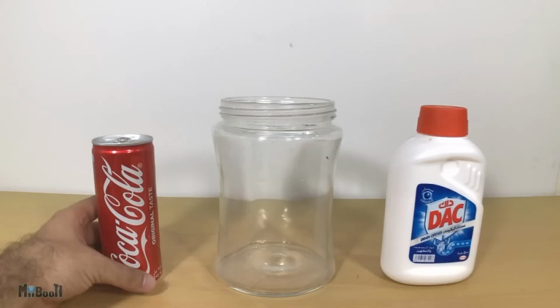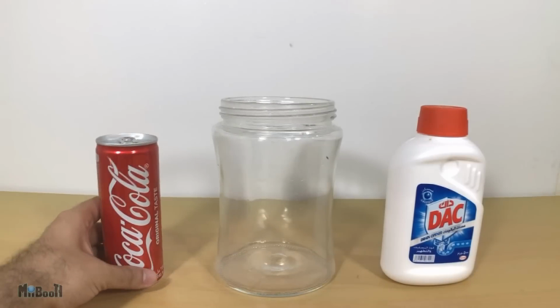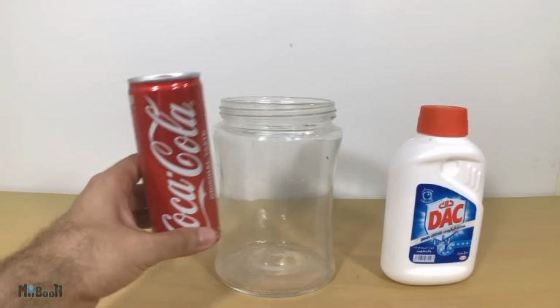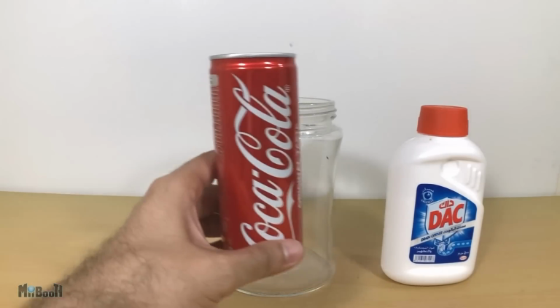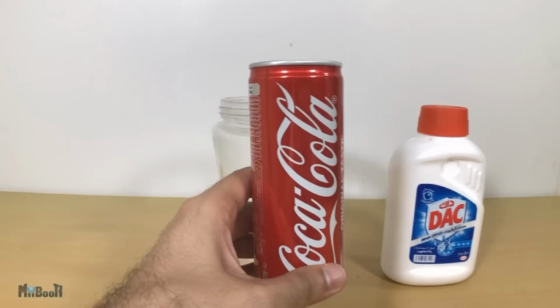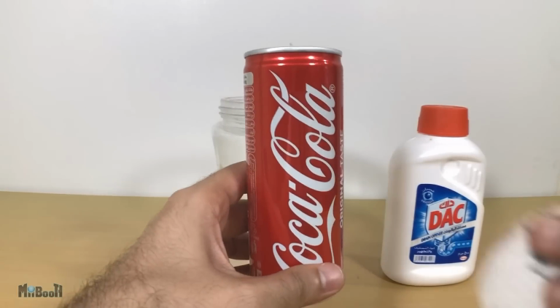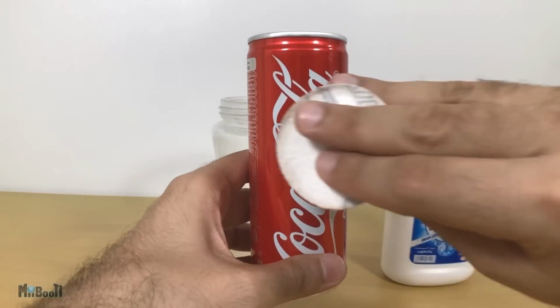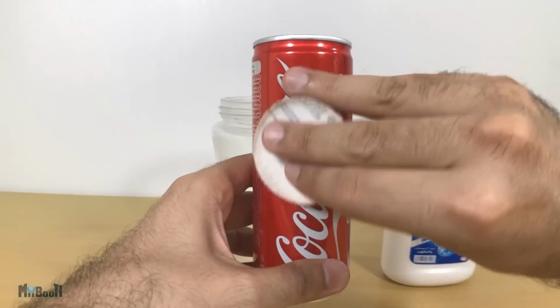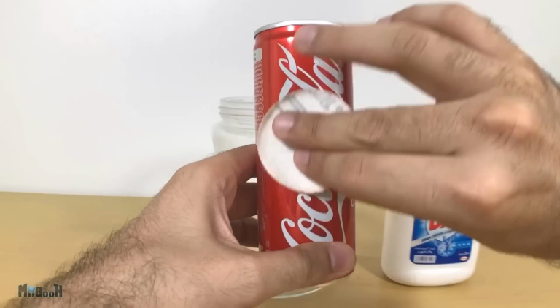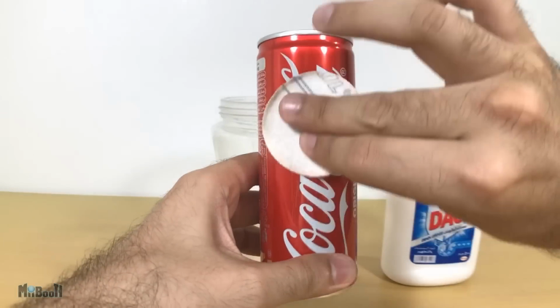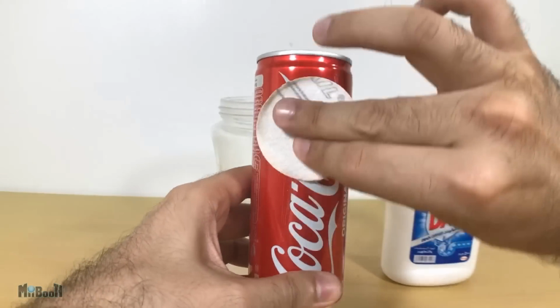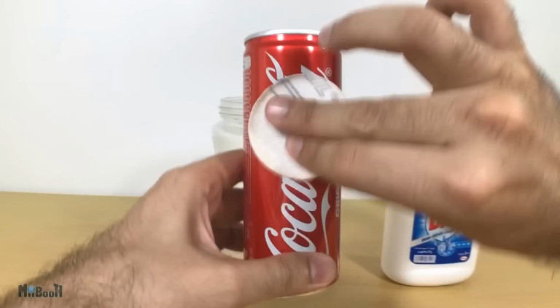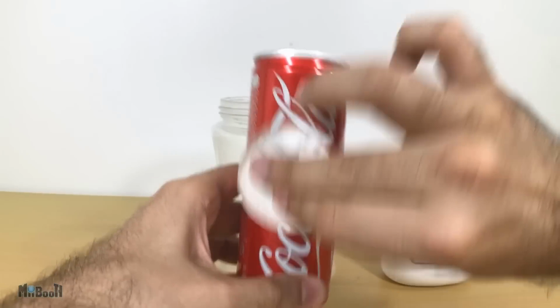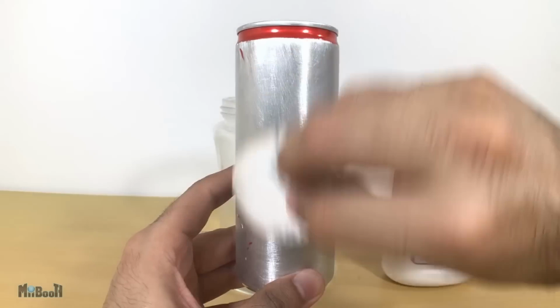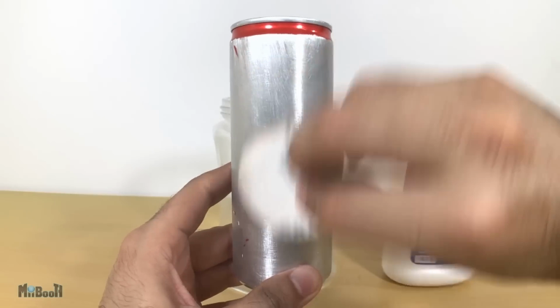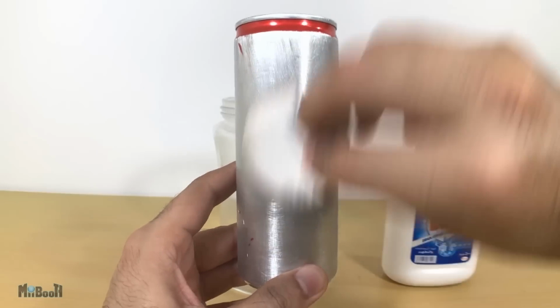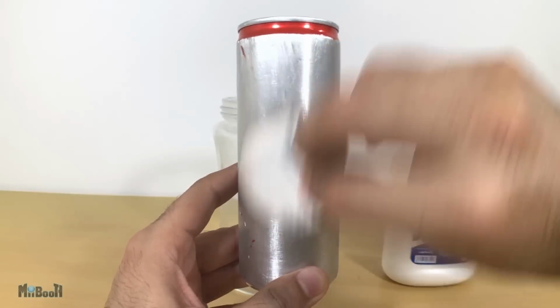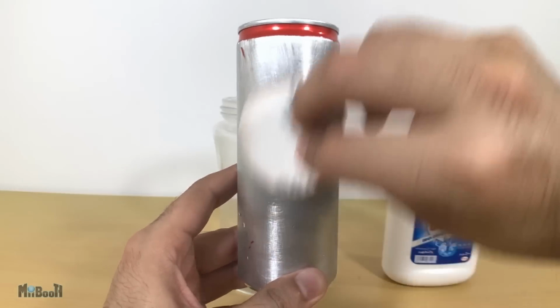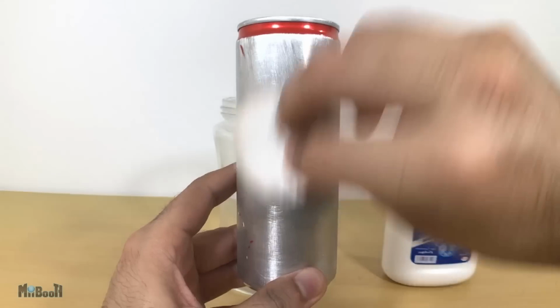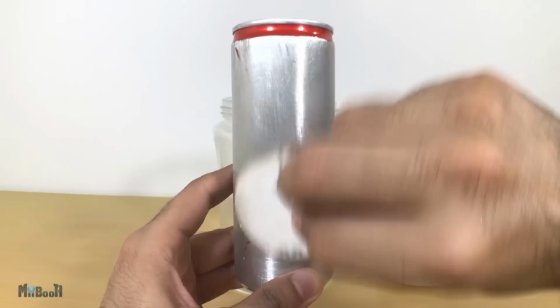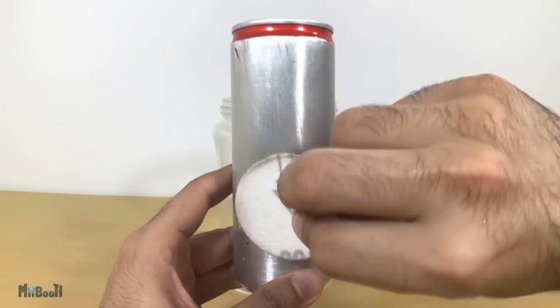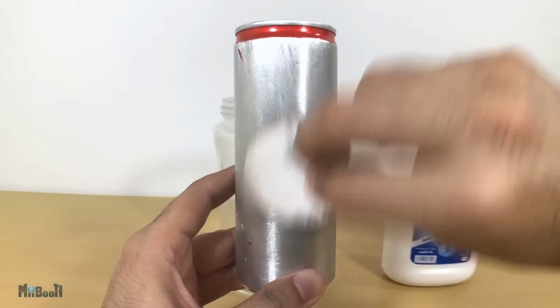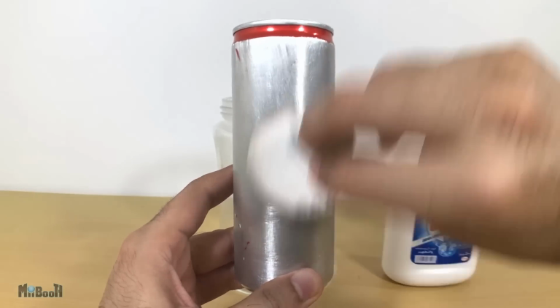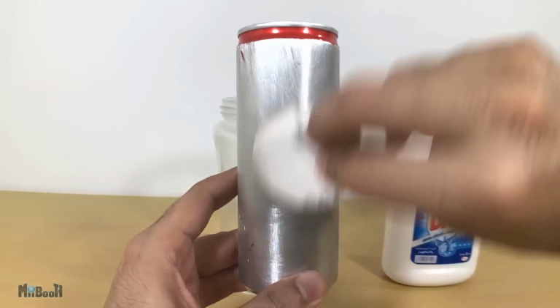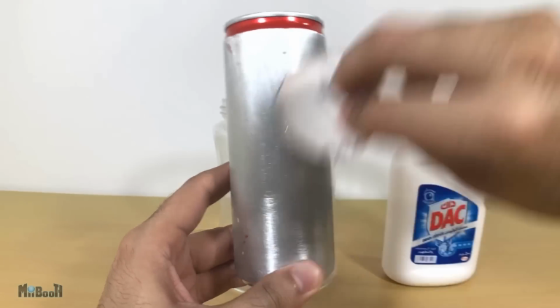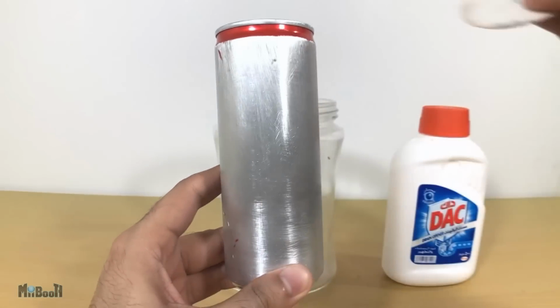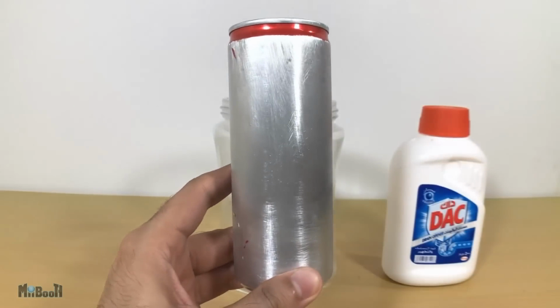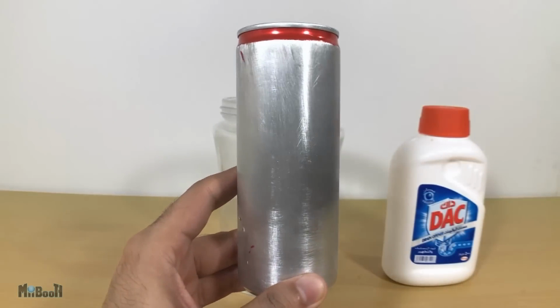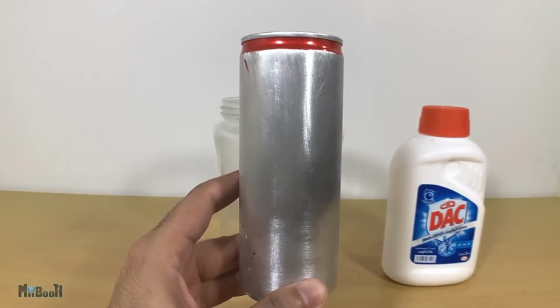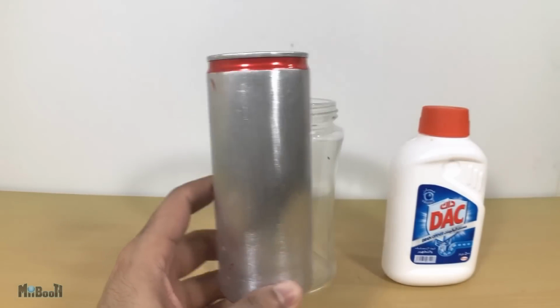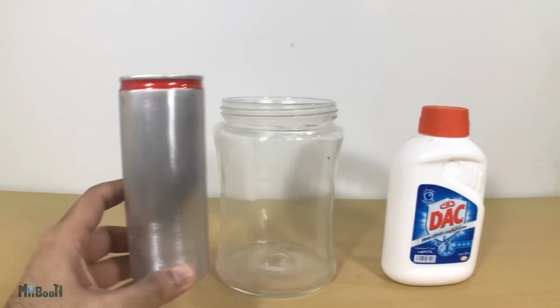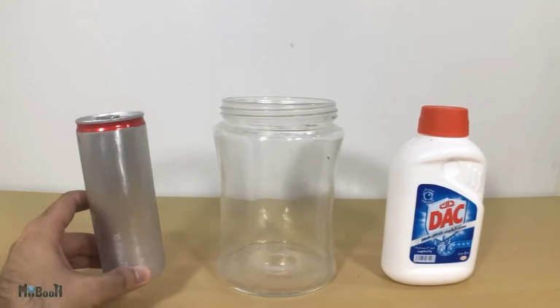The first step is to sand off the paint from the soda can using sandpaper, so the aluminum underneath is exposed to react with the solution.